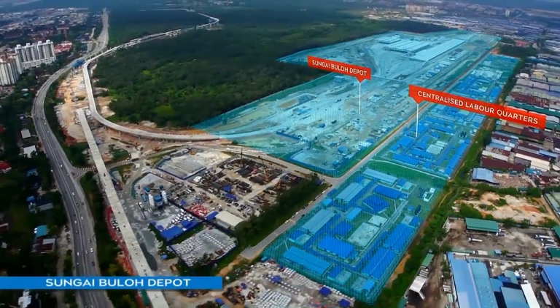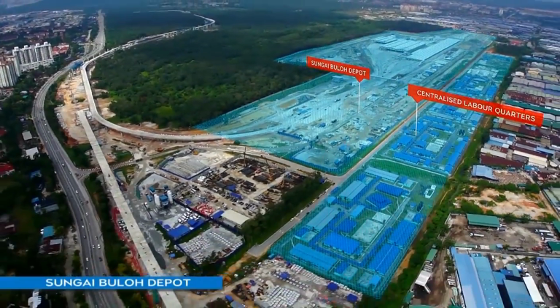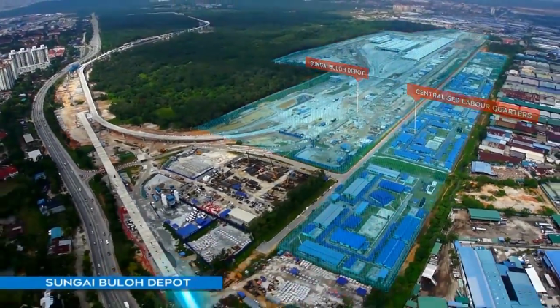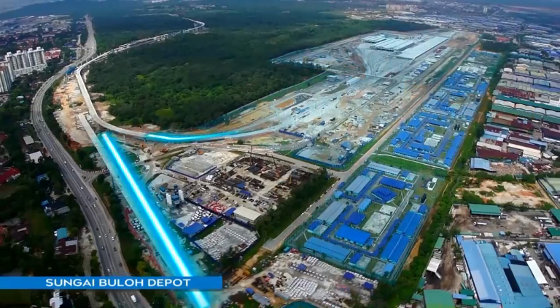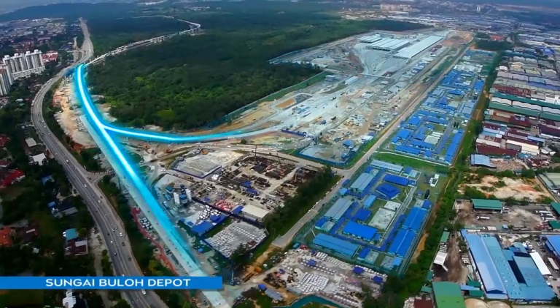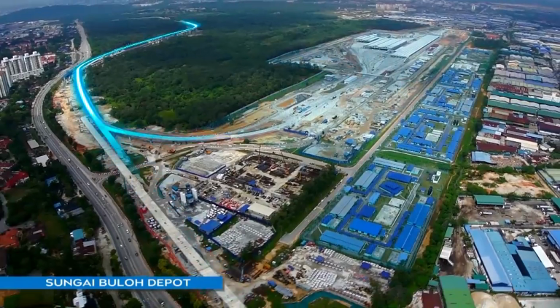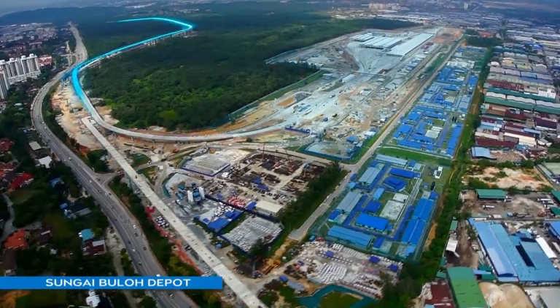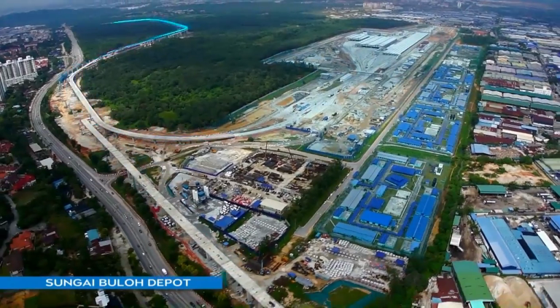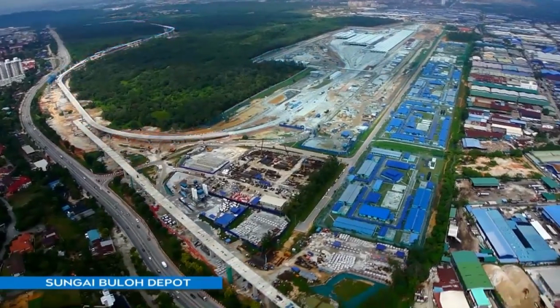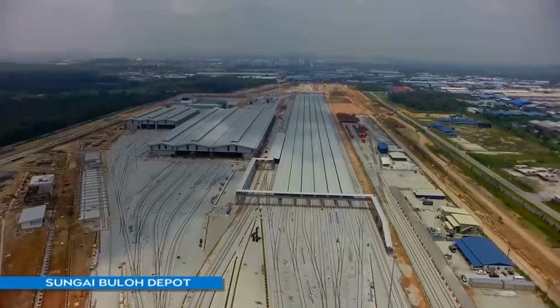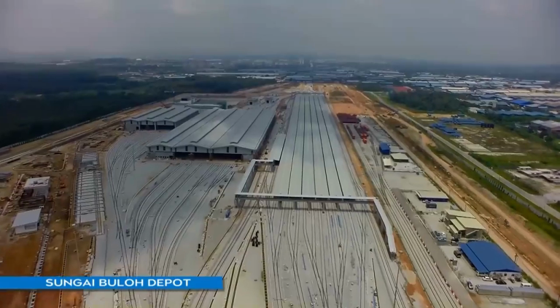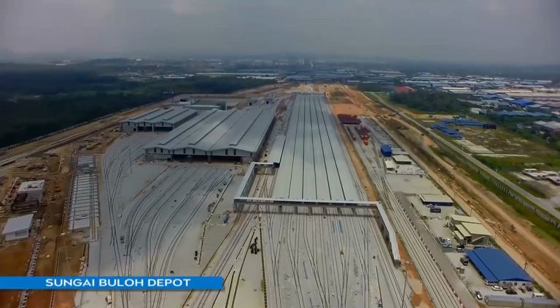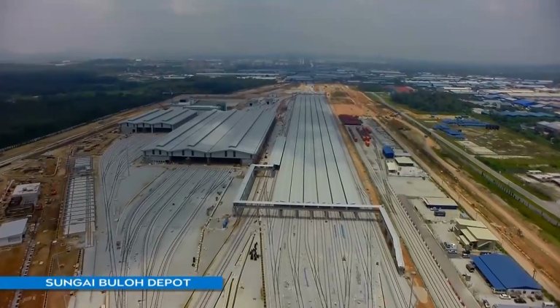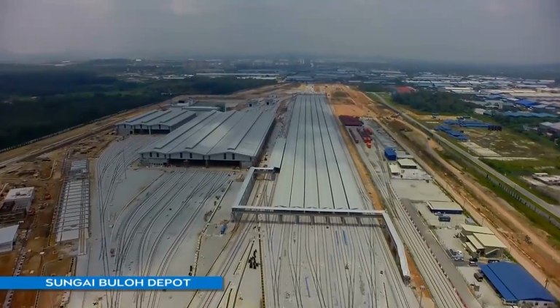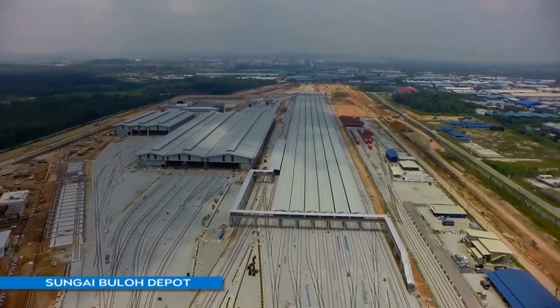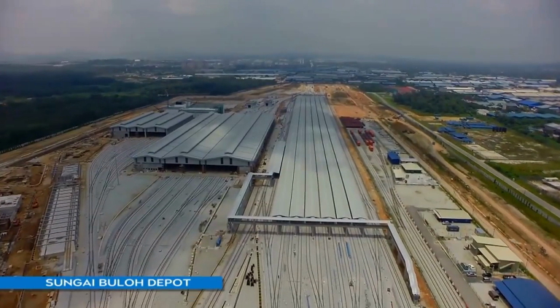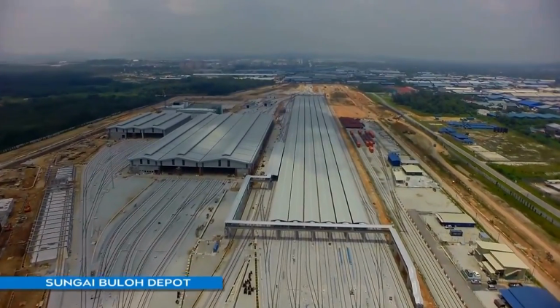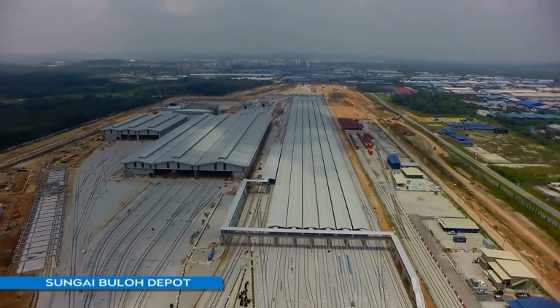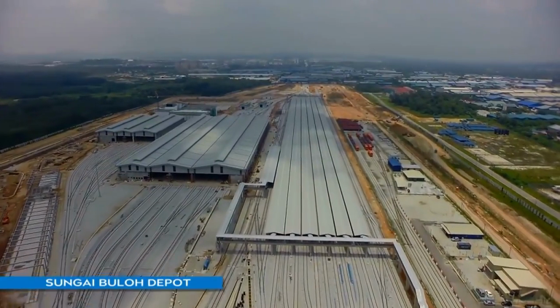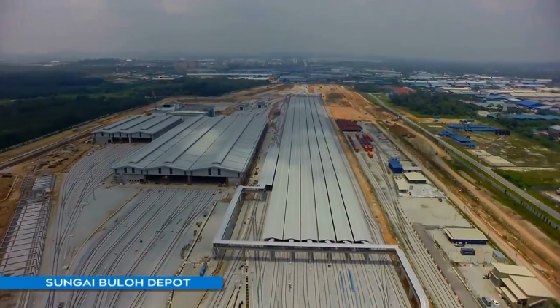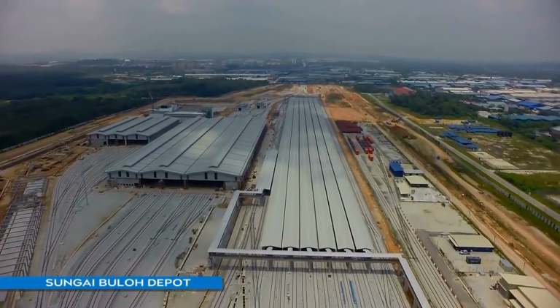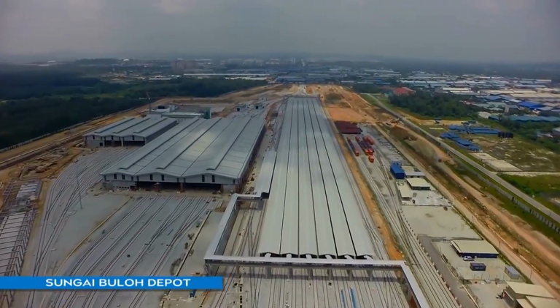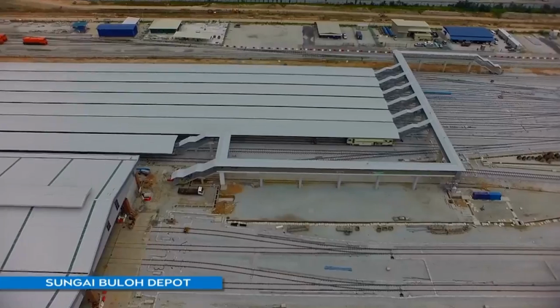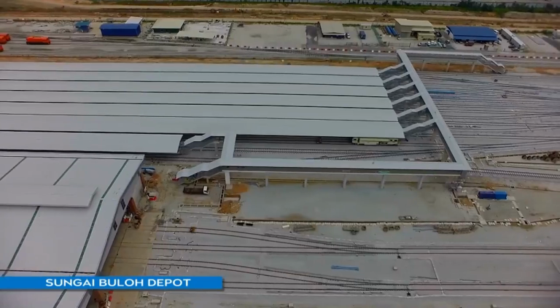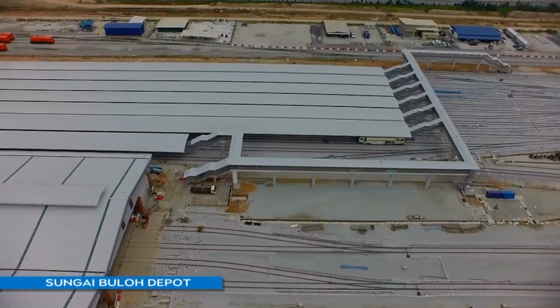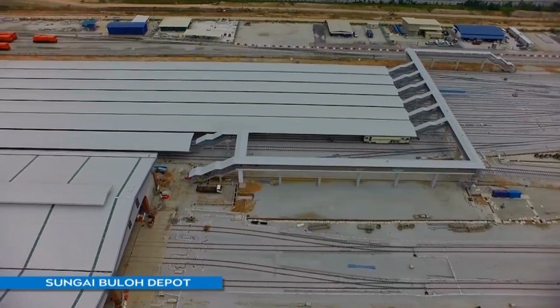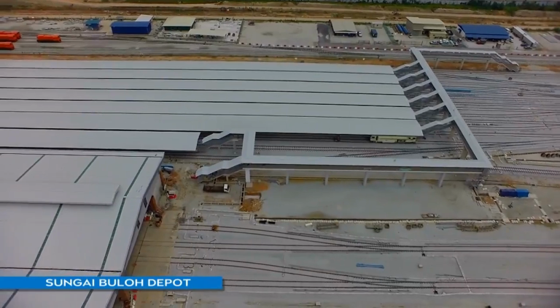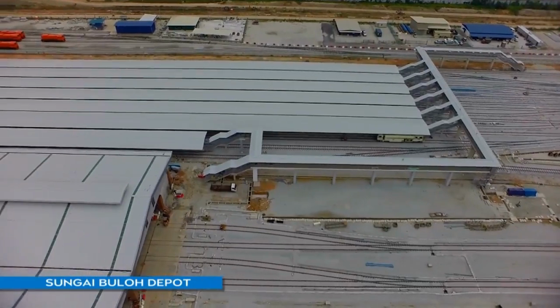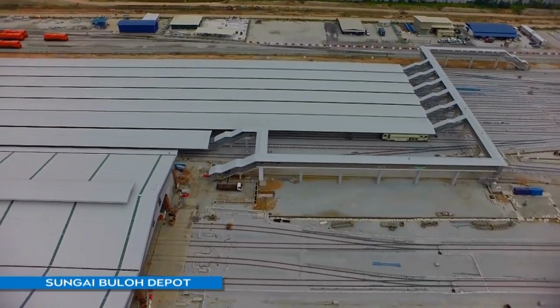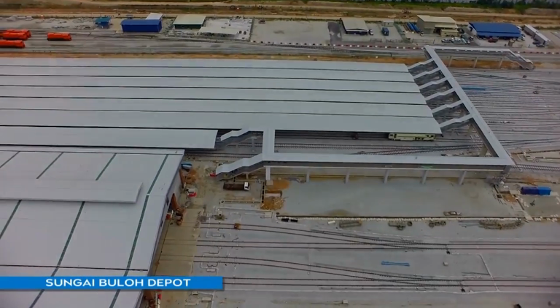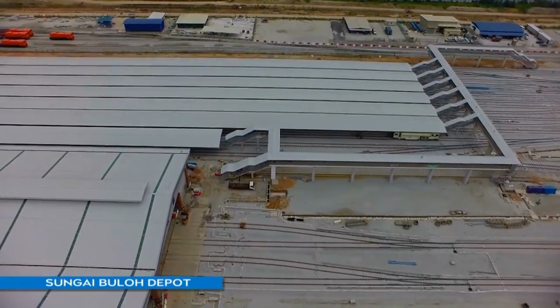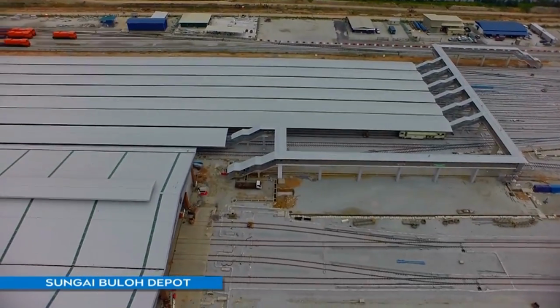At the Sungai Bulu Depot, wall plastering and general M&E works progressed throughout the quarter.